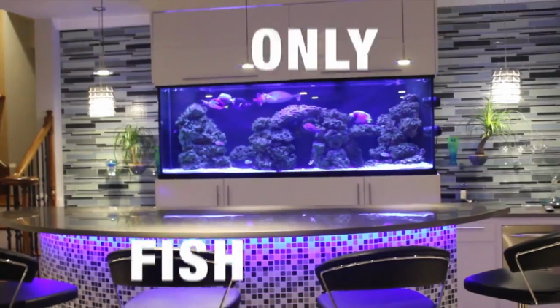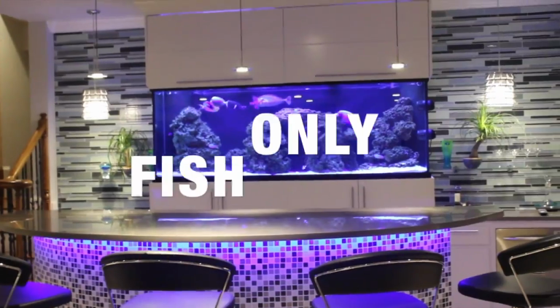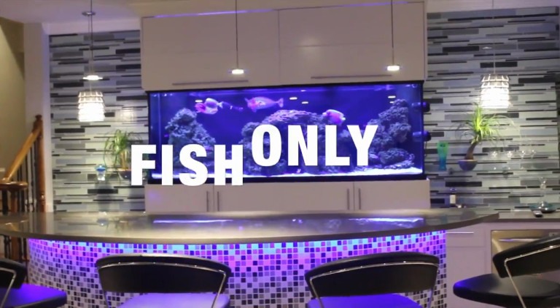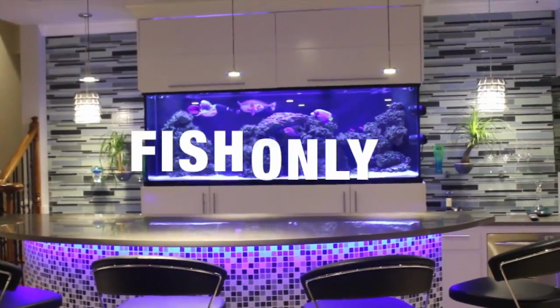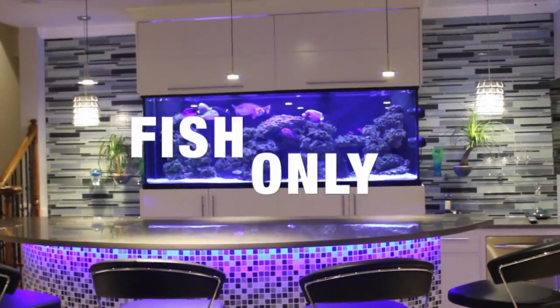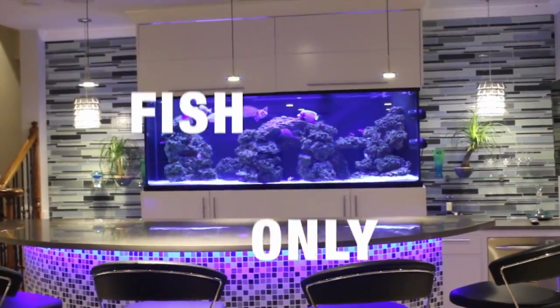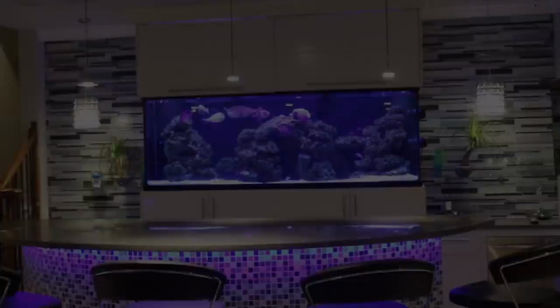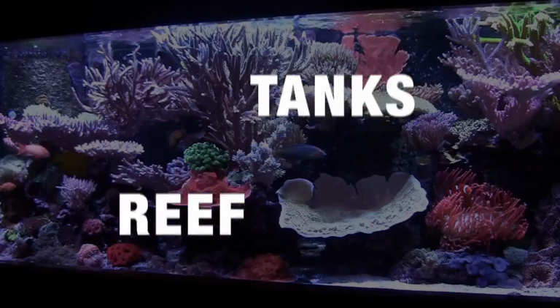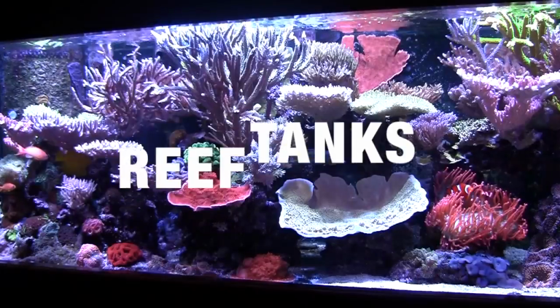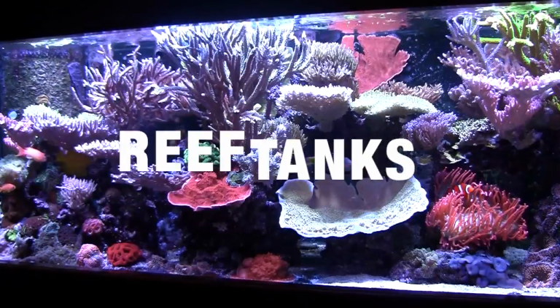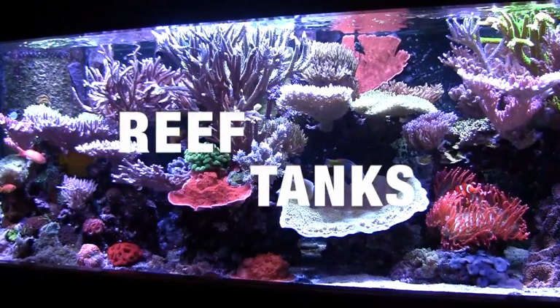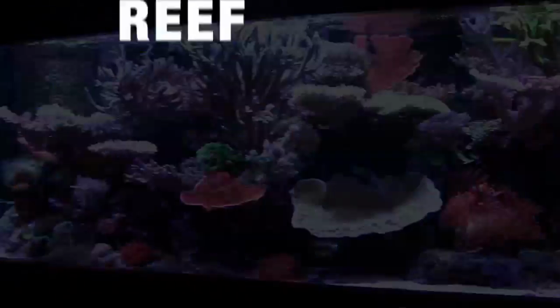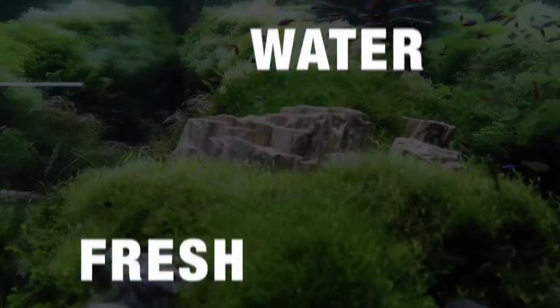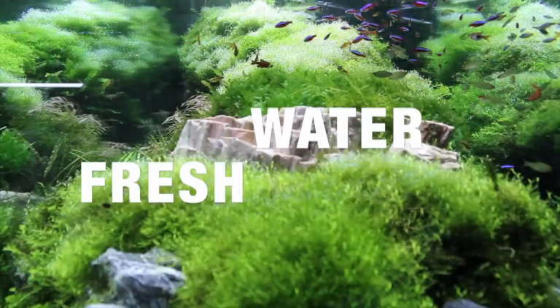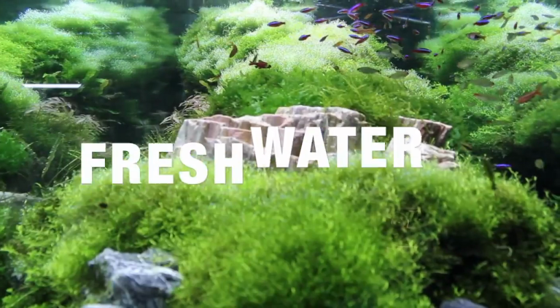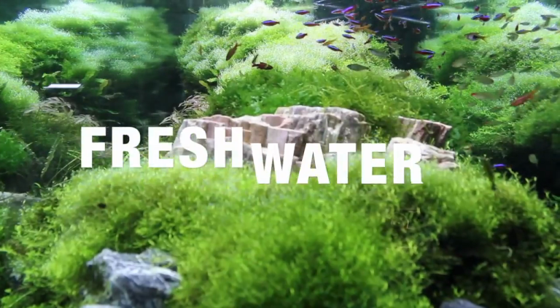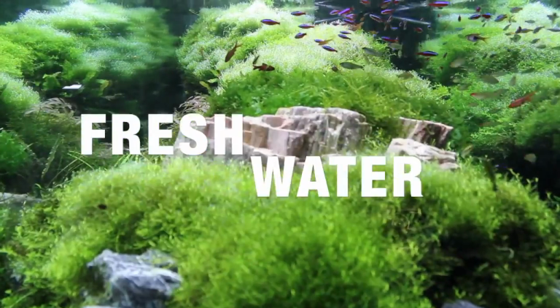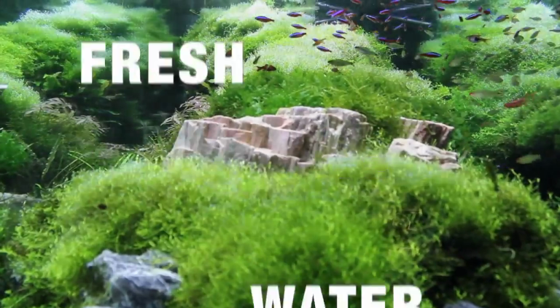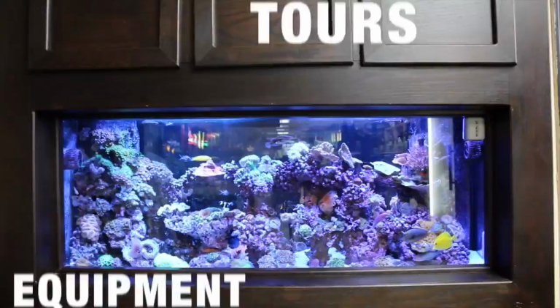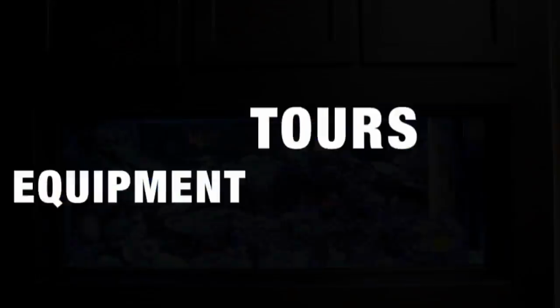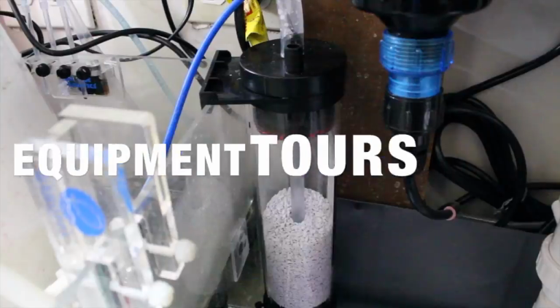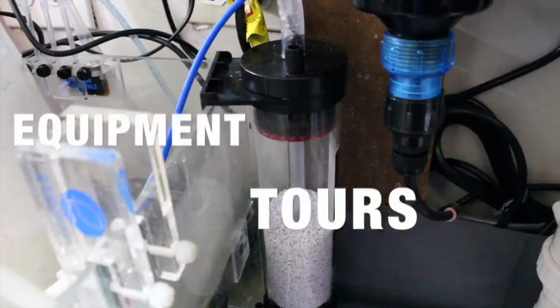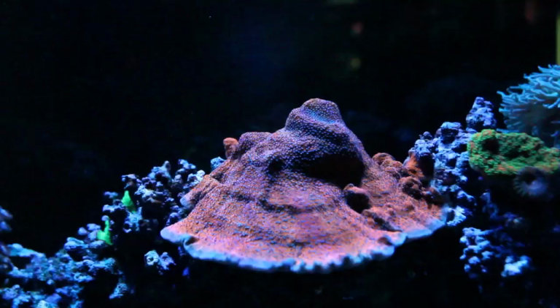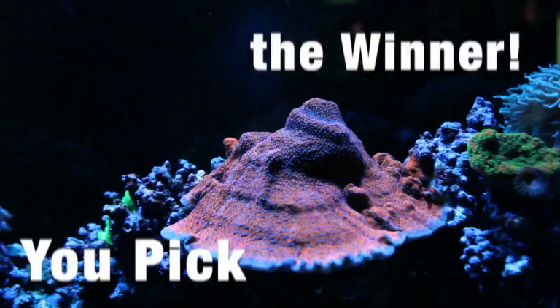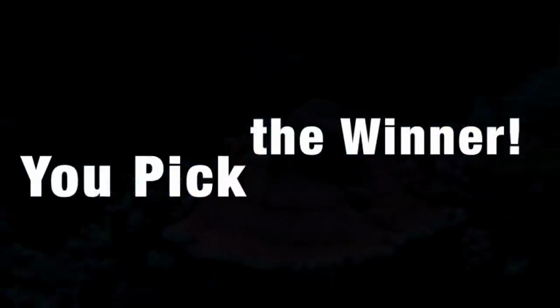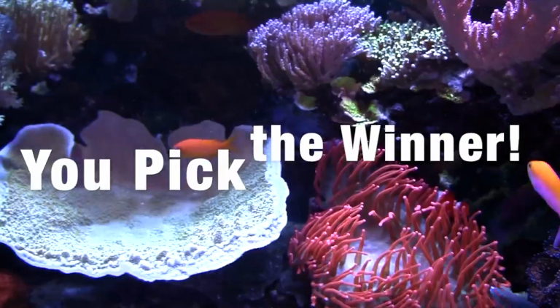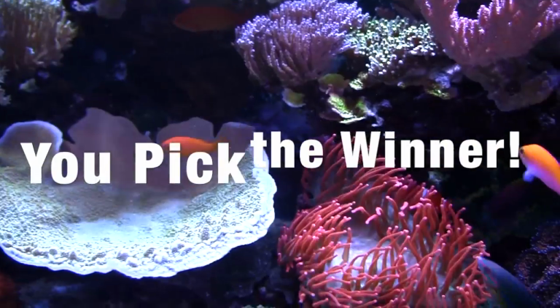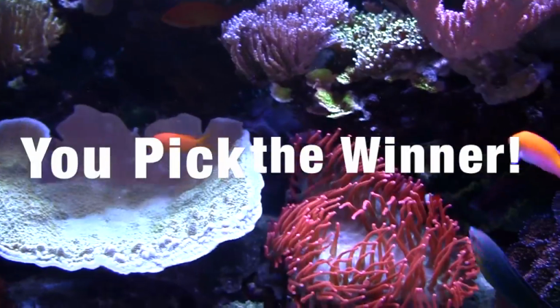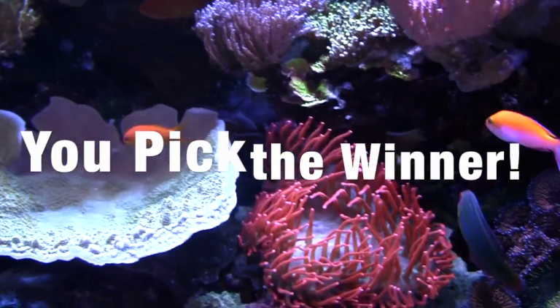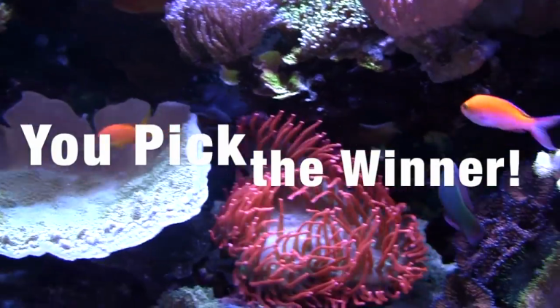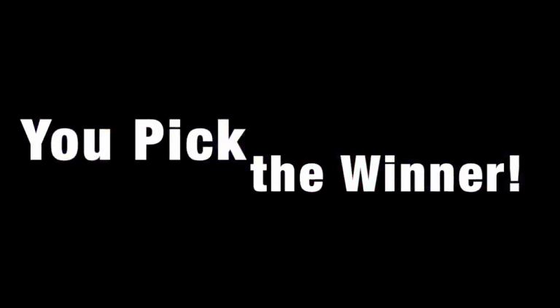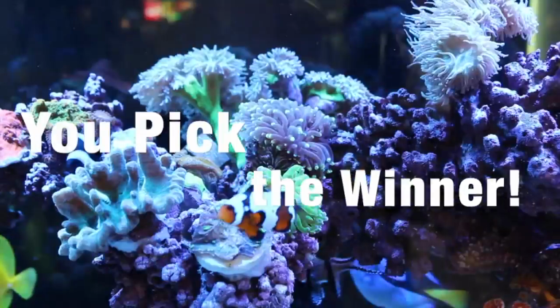Fish only, reef tanks, fresh water and planting, equipment tools. And you decide who's the winner.